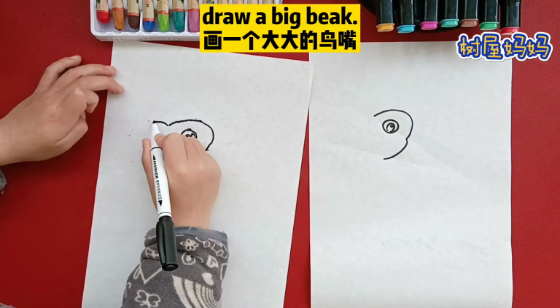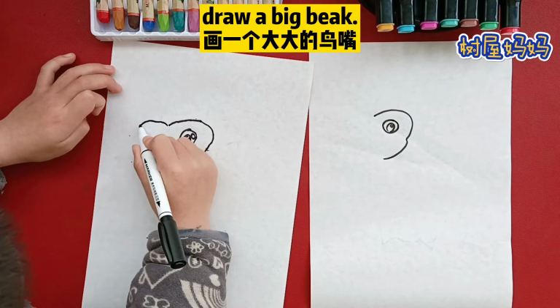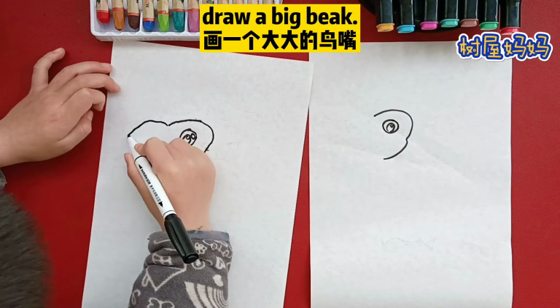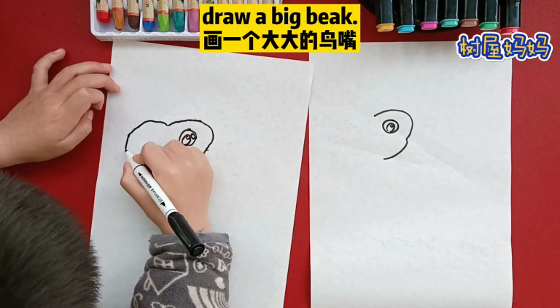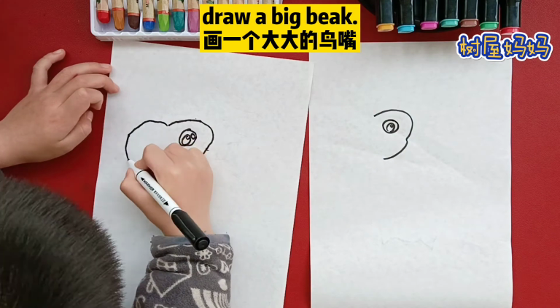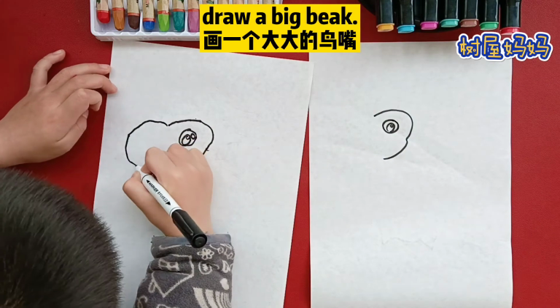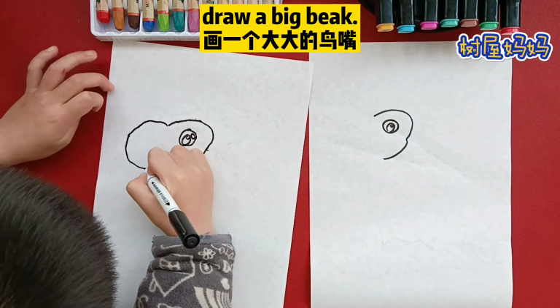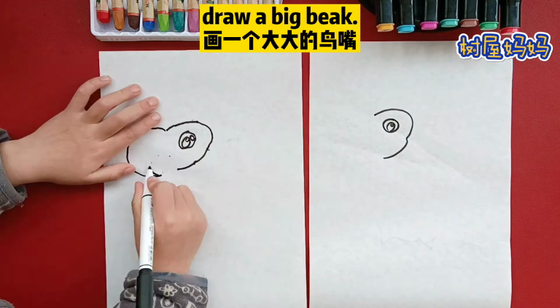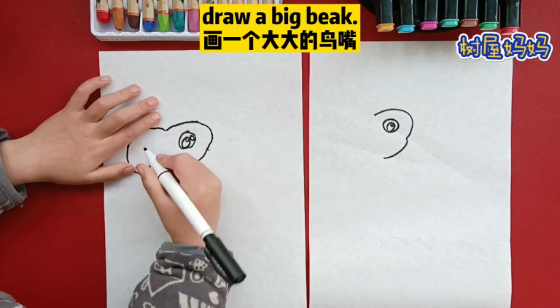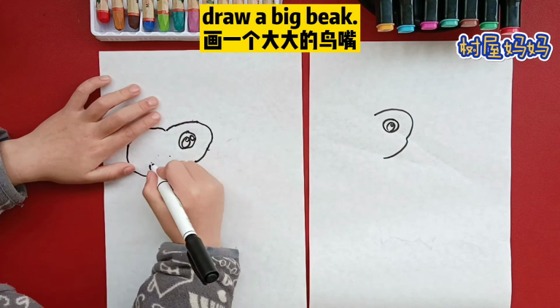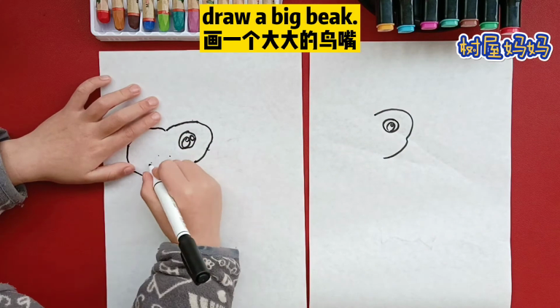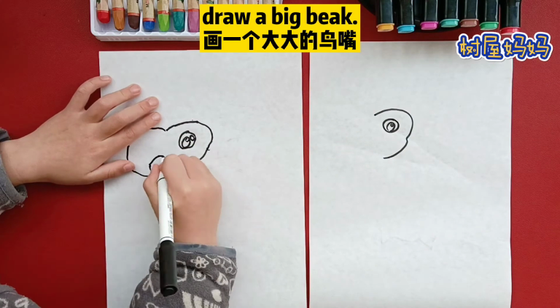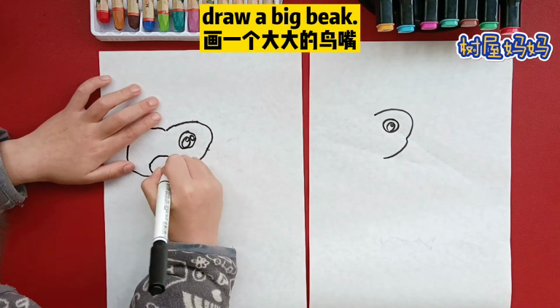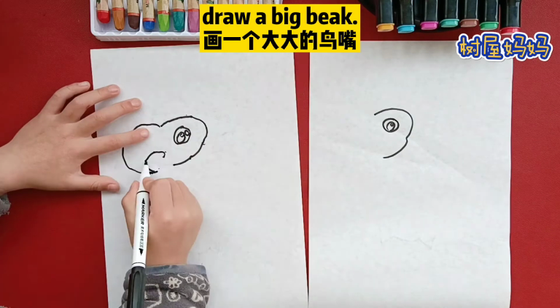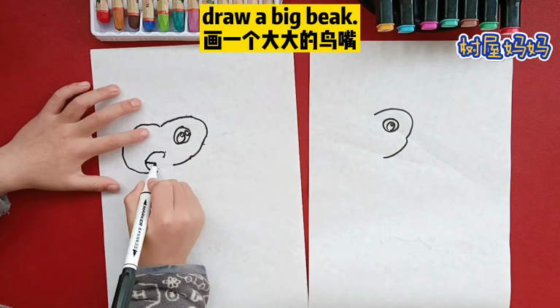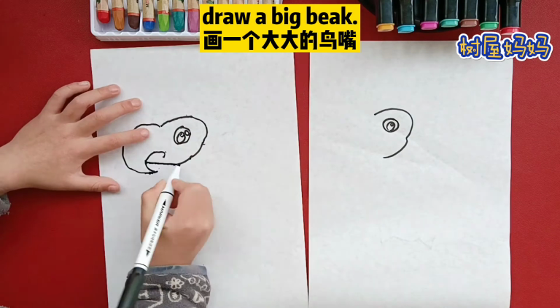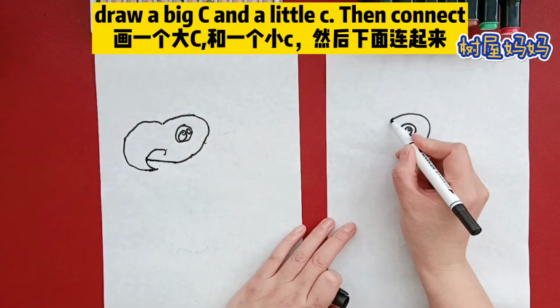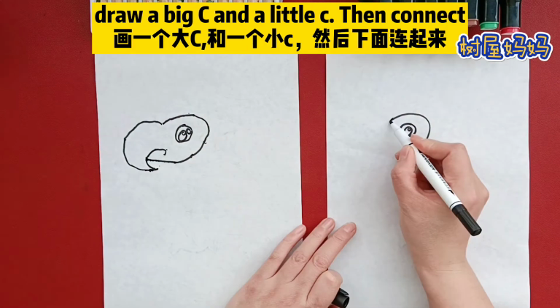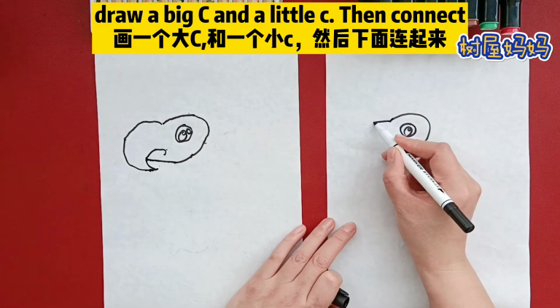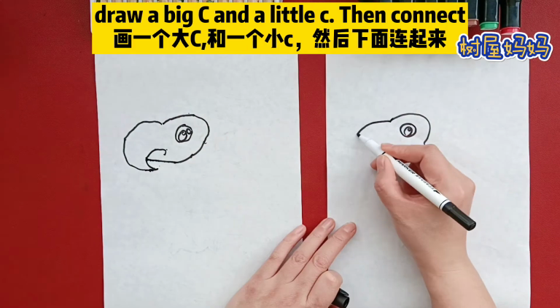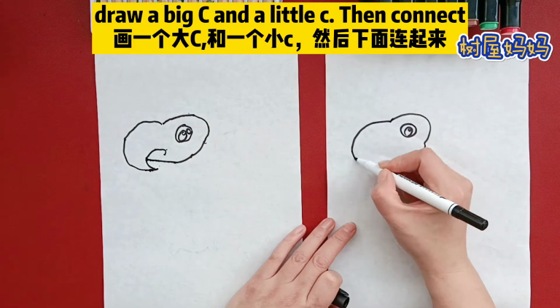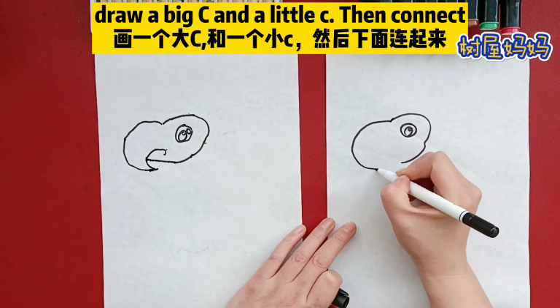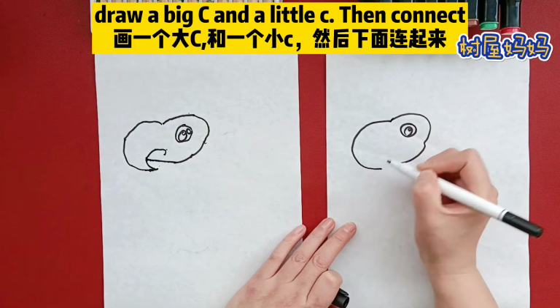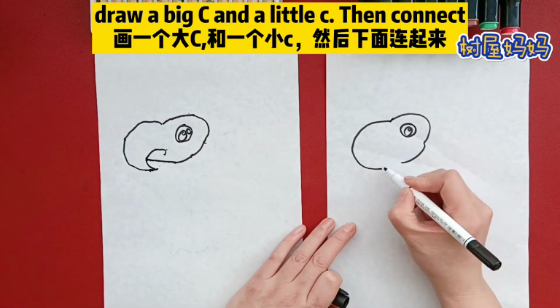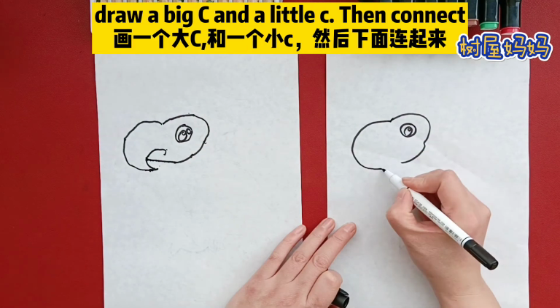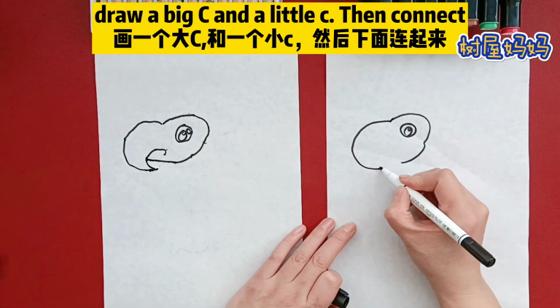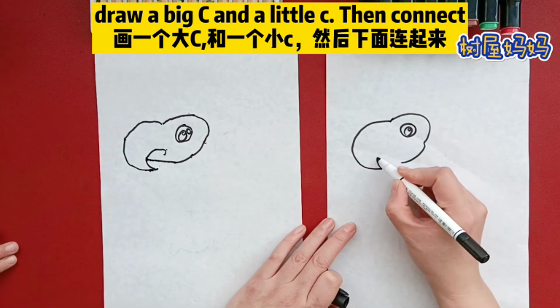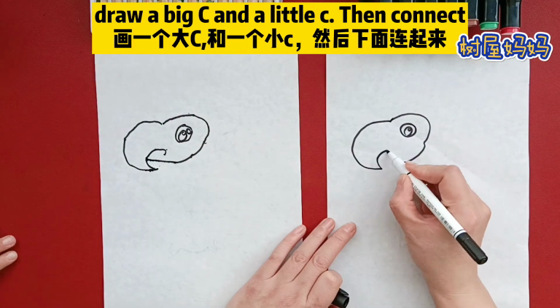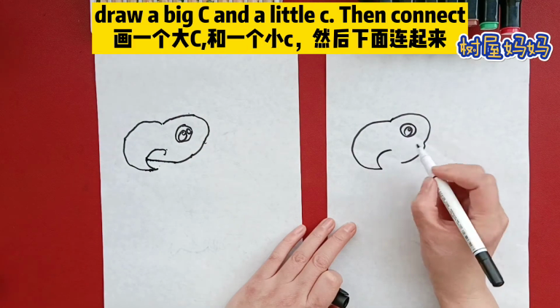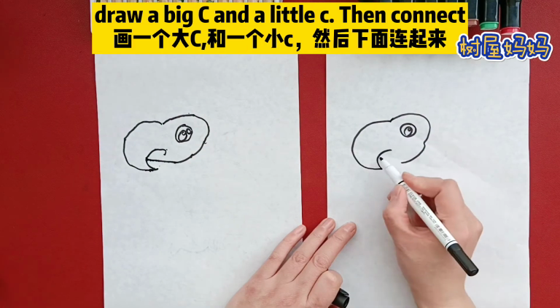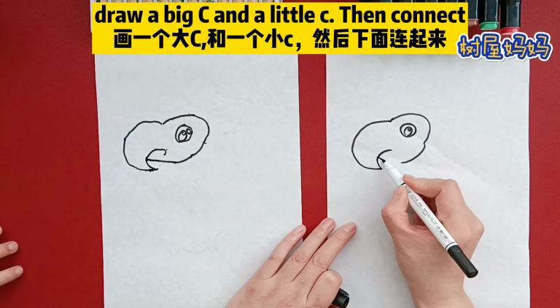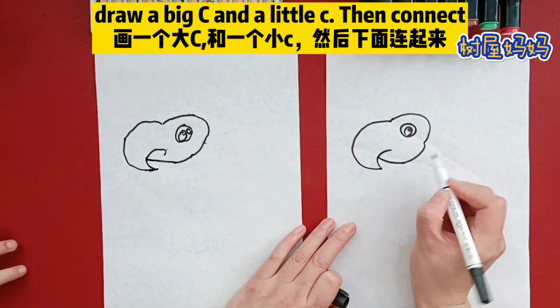Draw a big beak. Draw a big C and a little C, then connect.